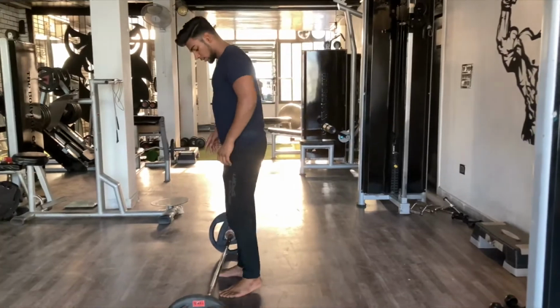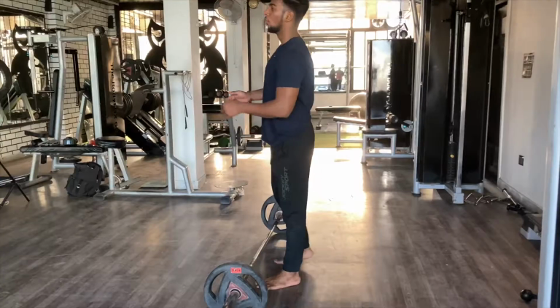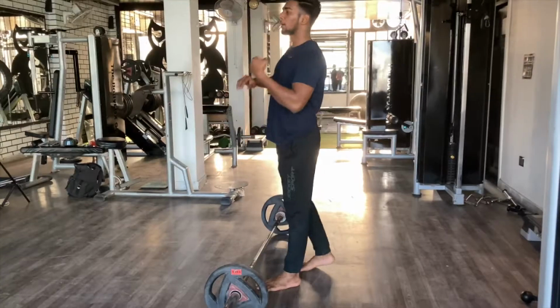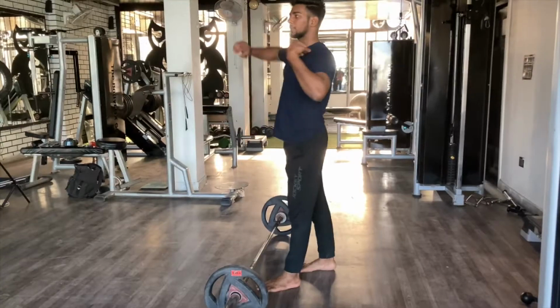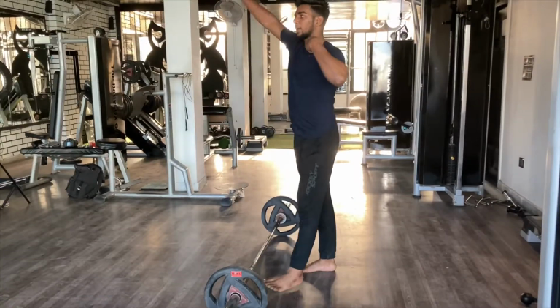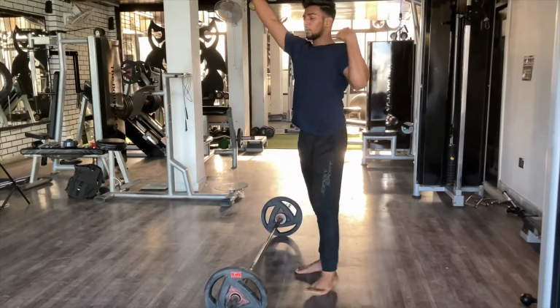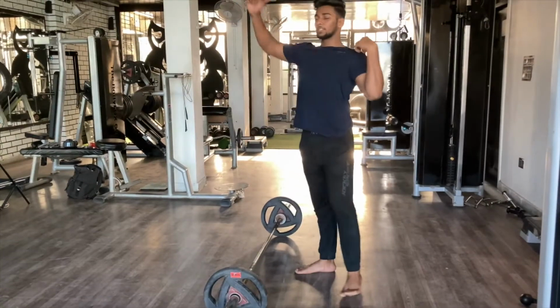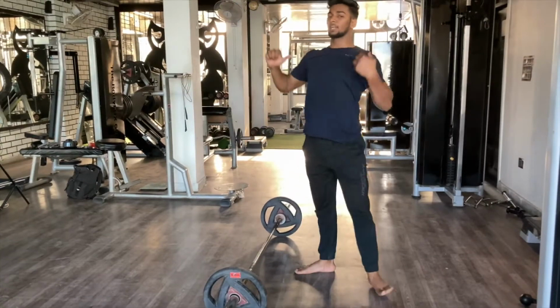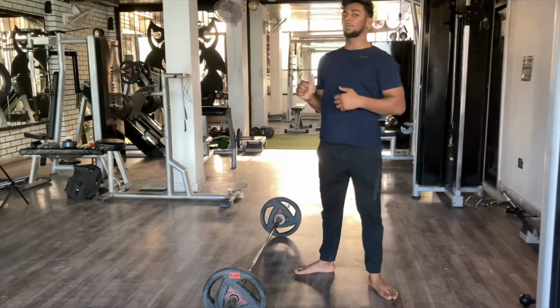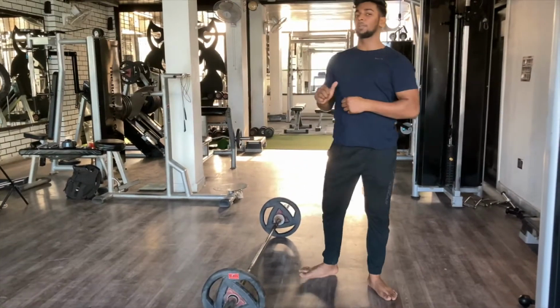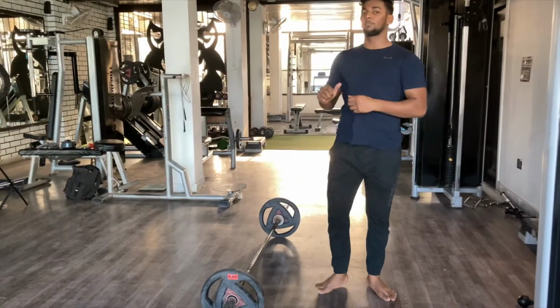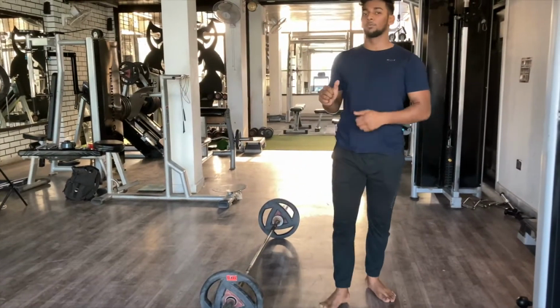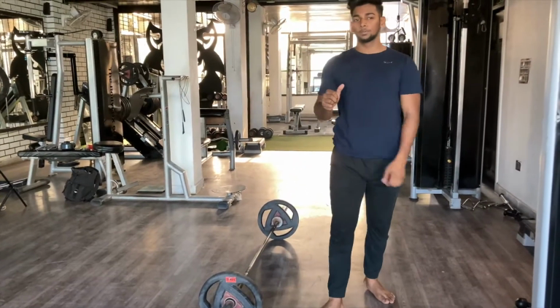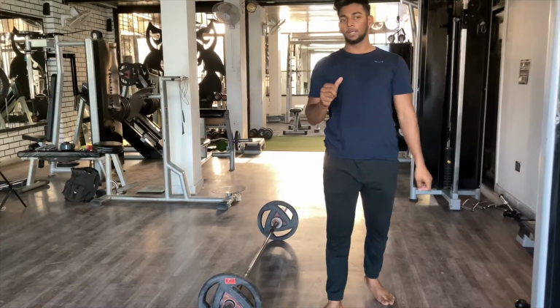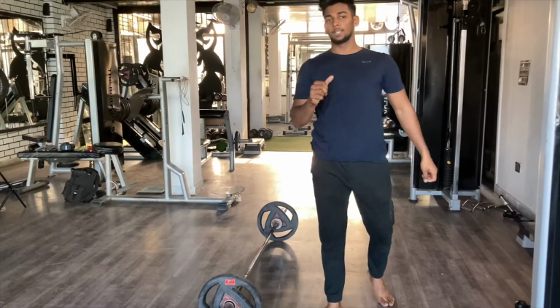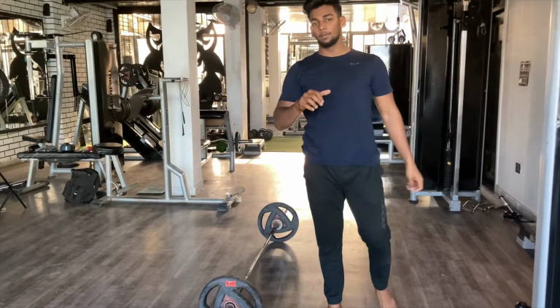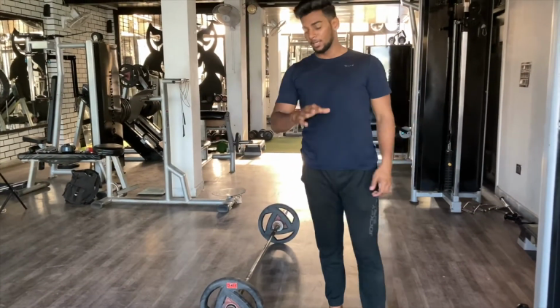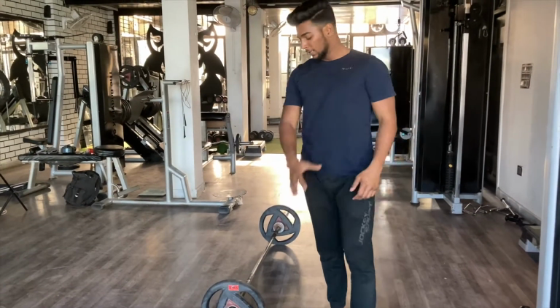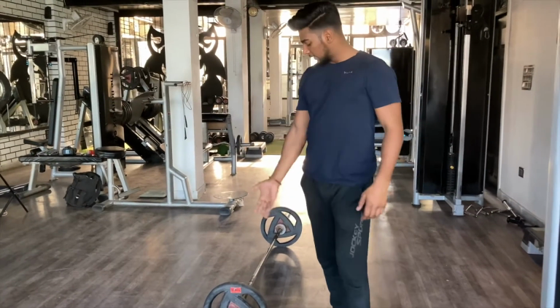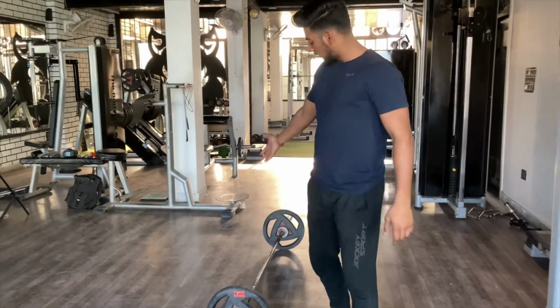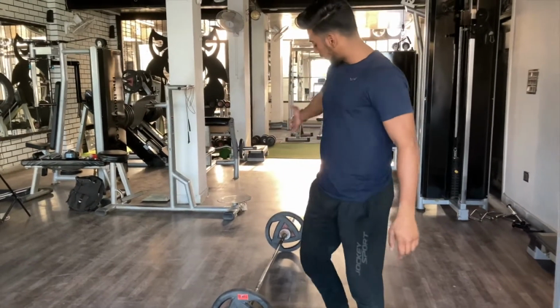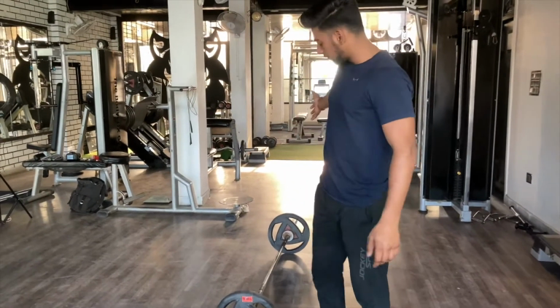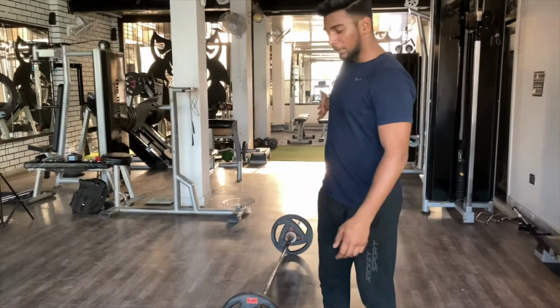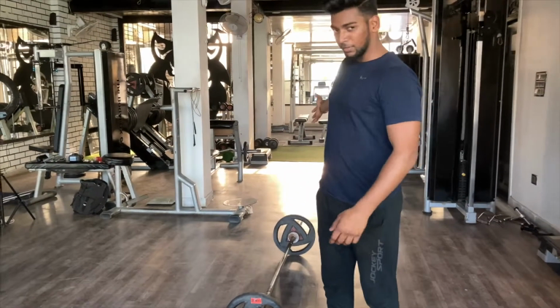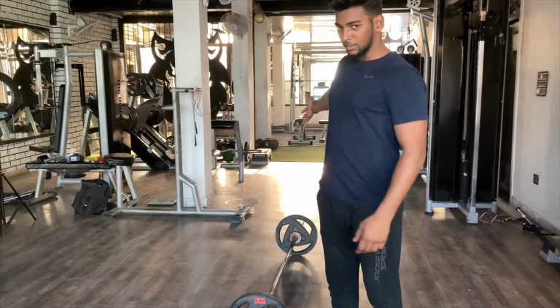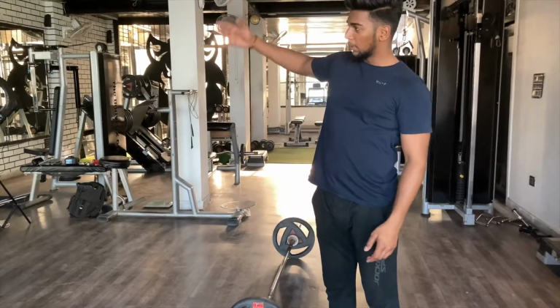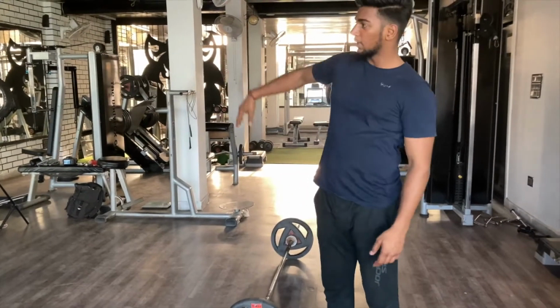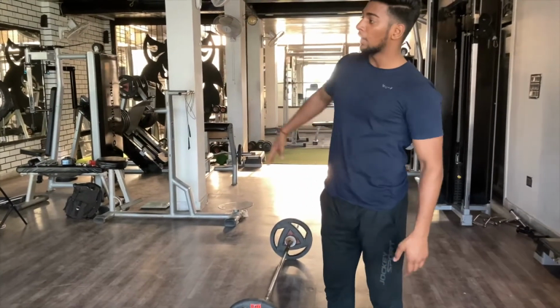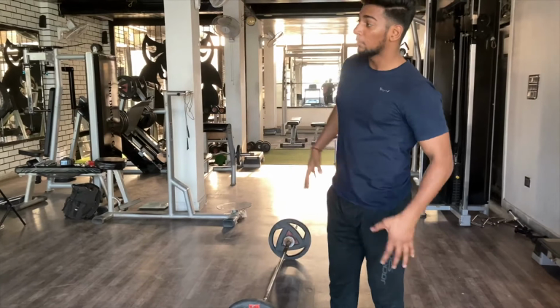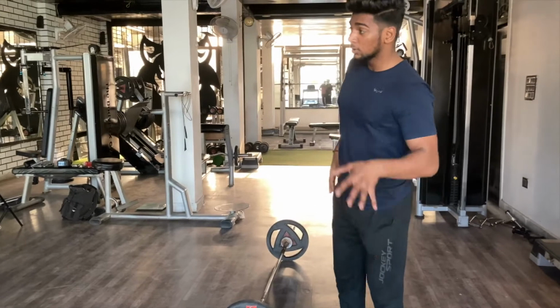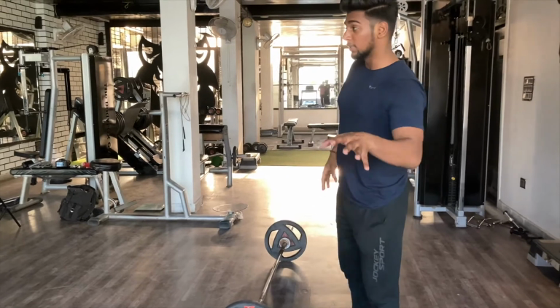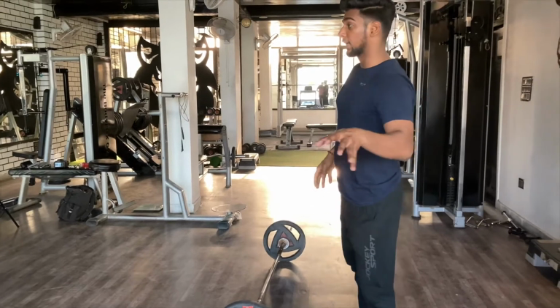After you've seen my Instagram post, I prefer deadlift heavy. But let me explain it.